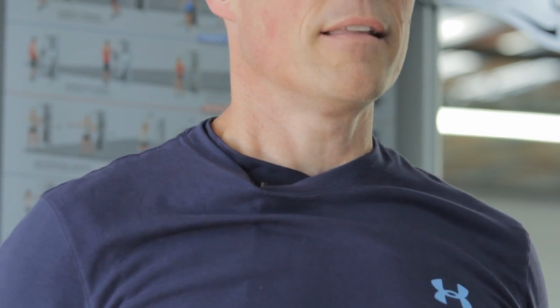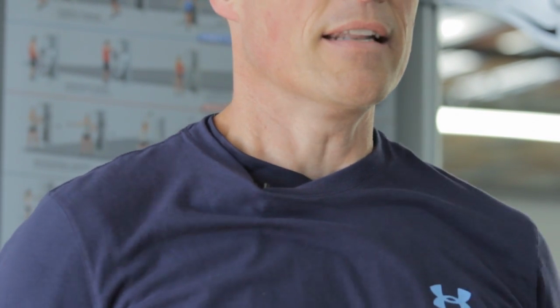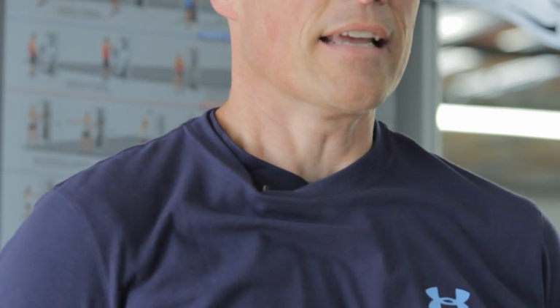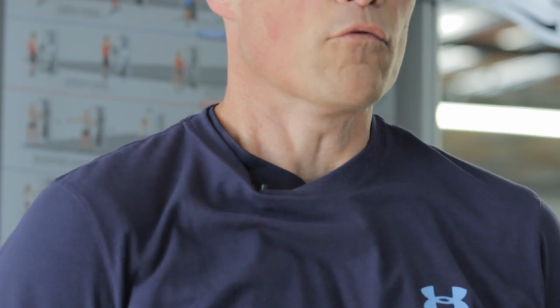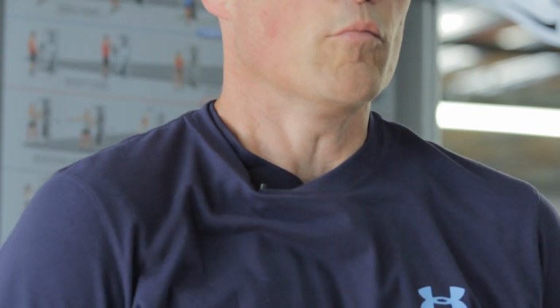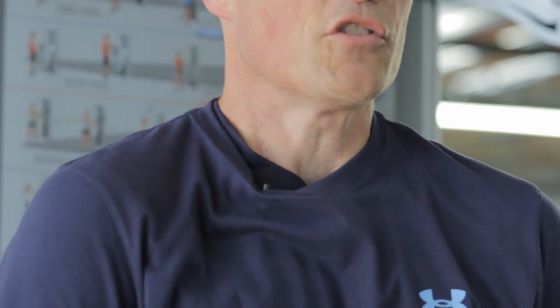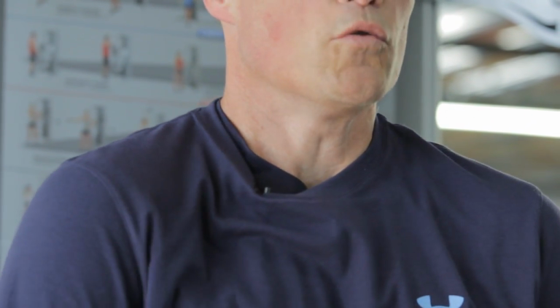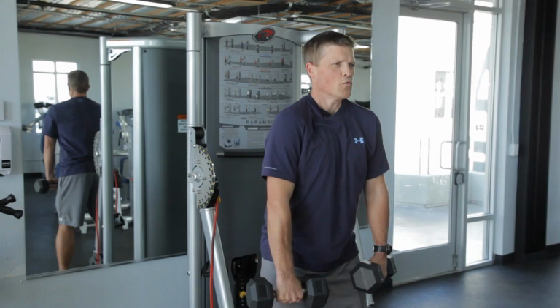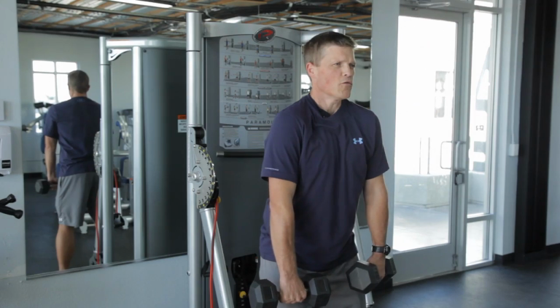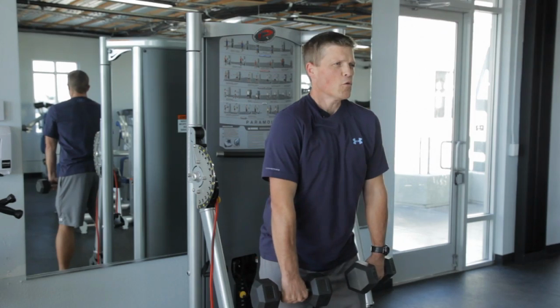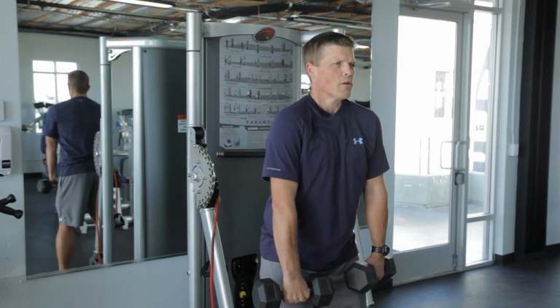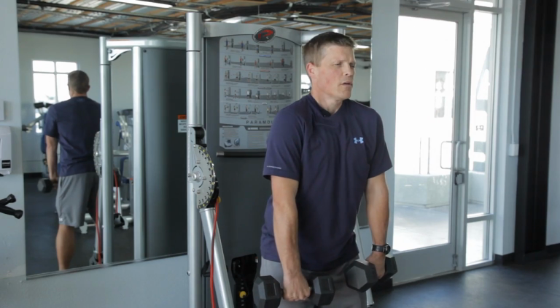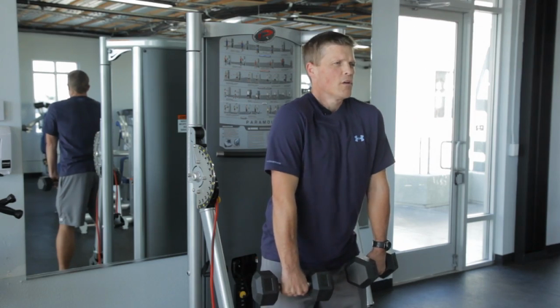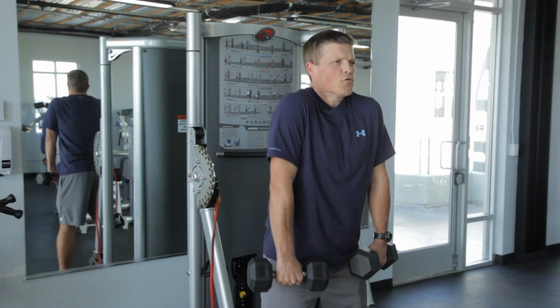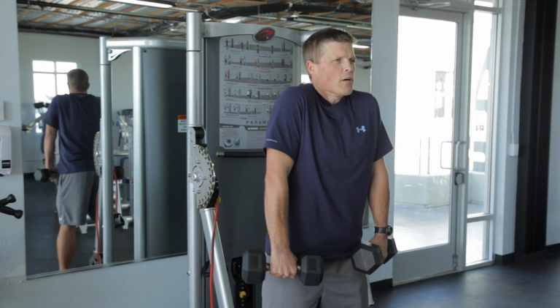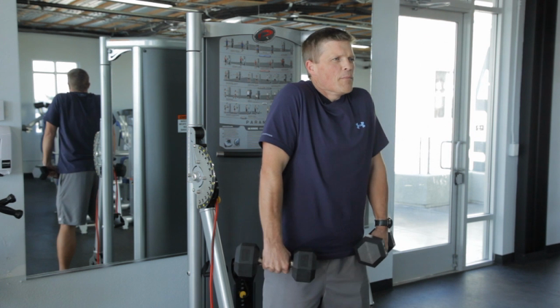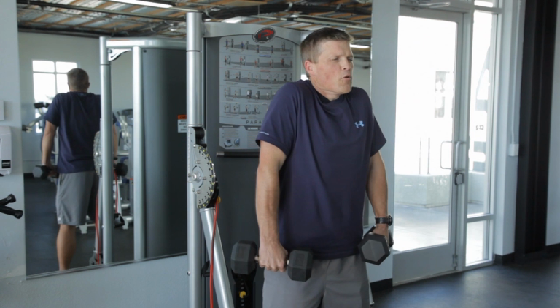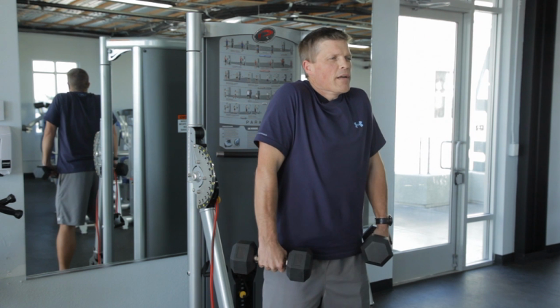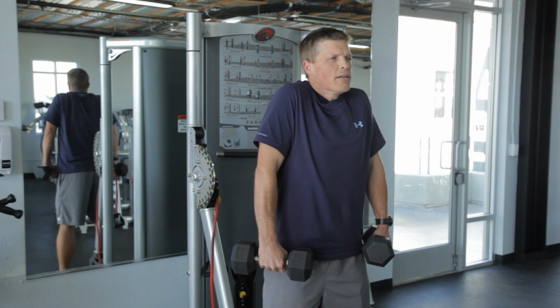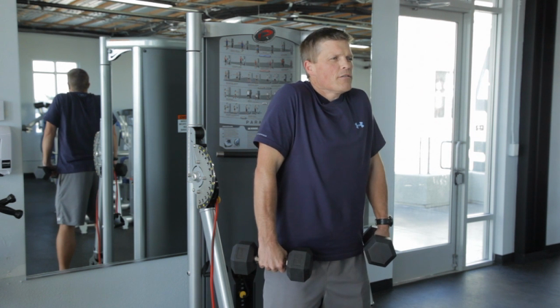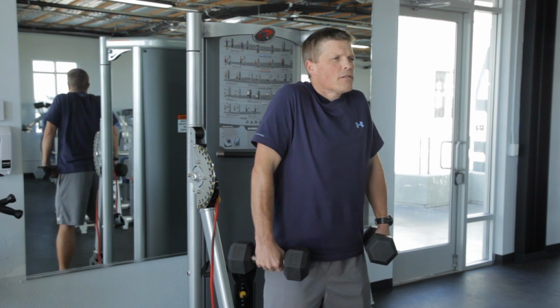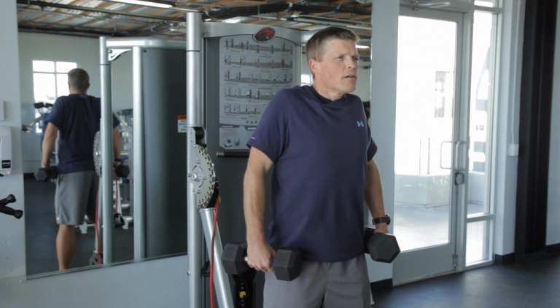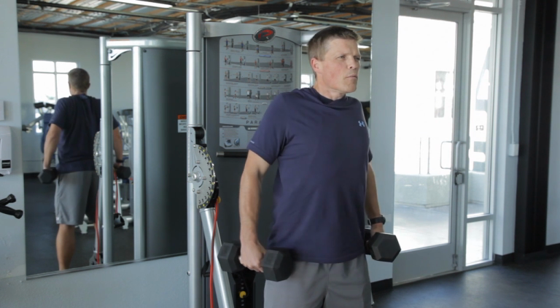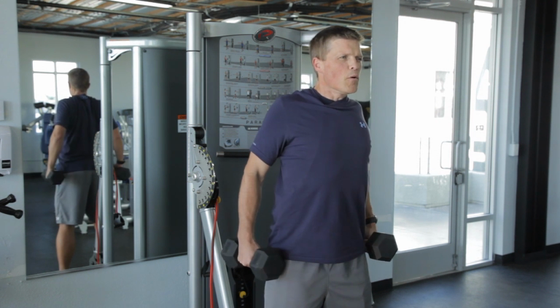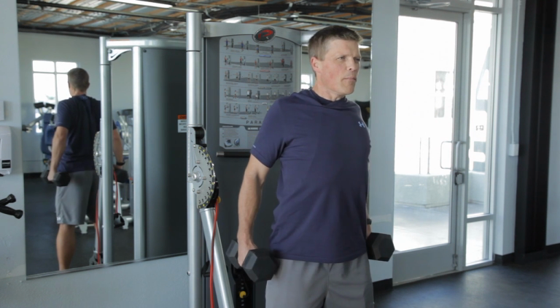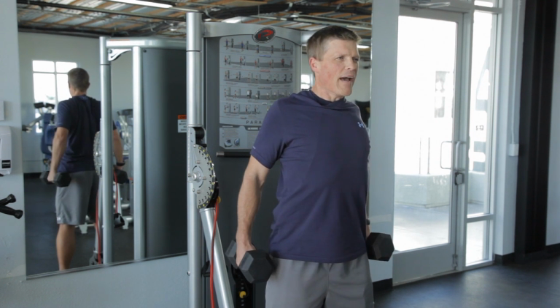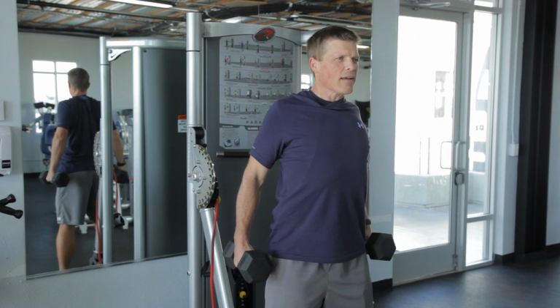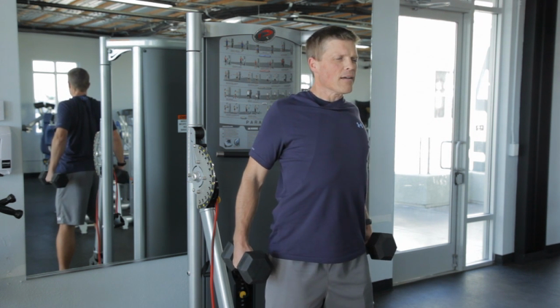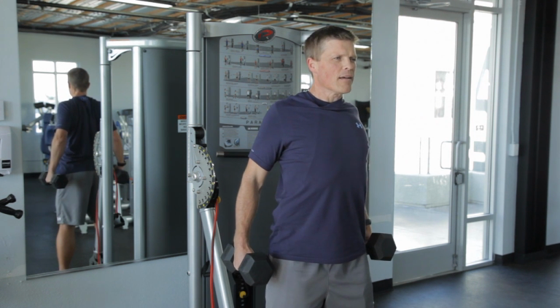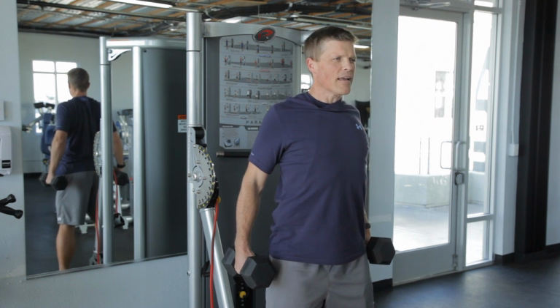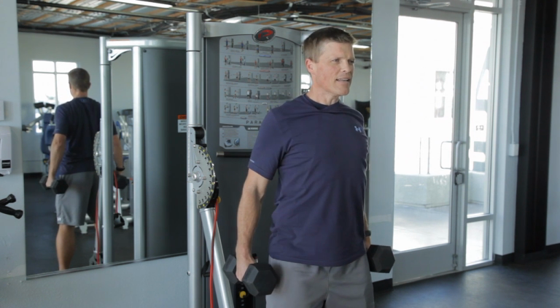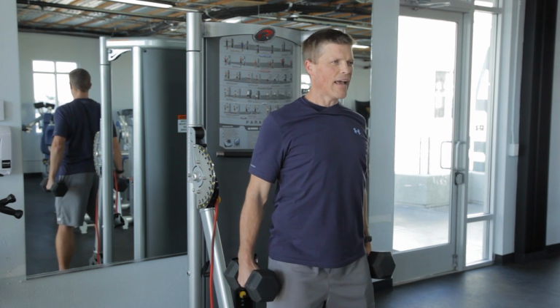Then again, roll my shoulders forward, shrug them up toward my ears, pull them back, and down.